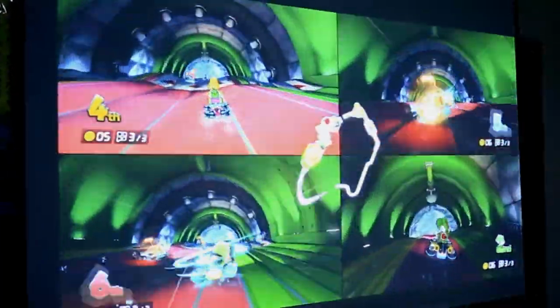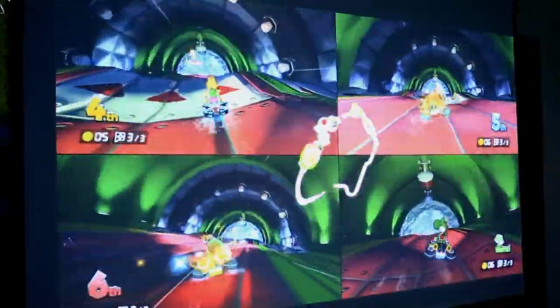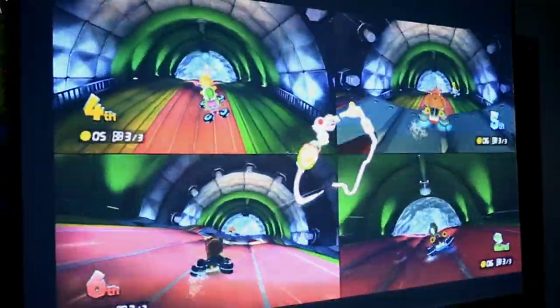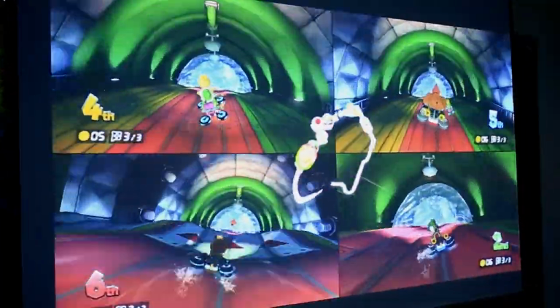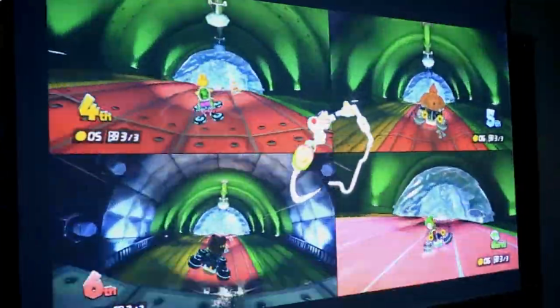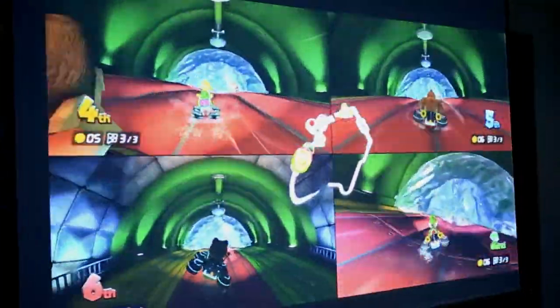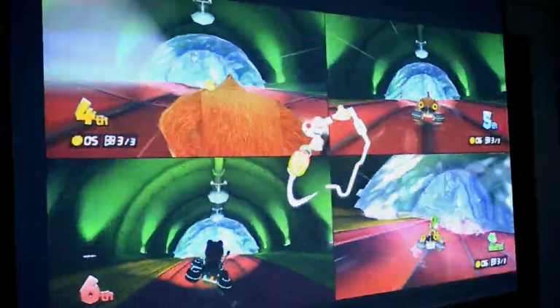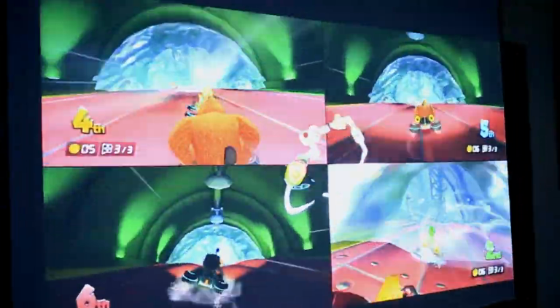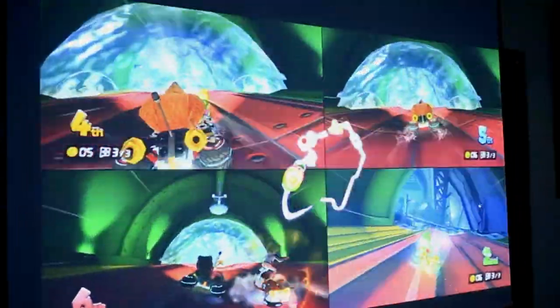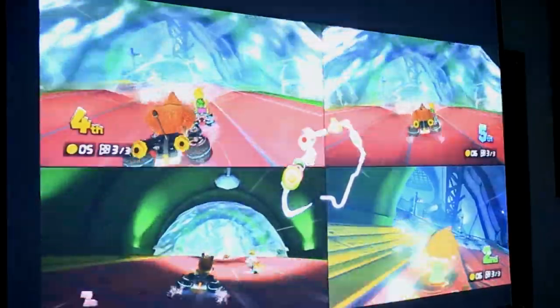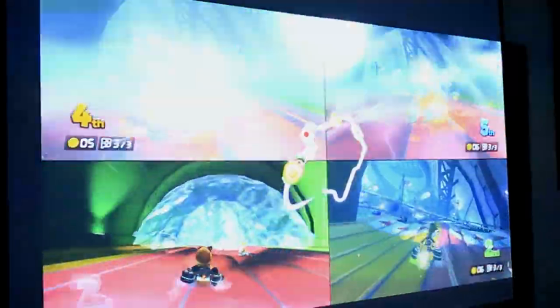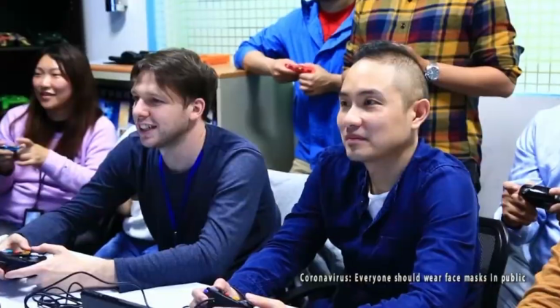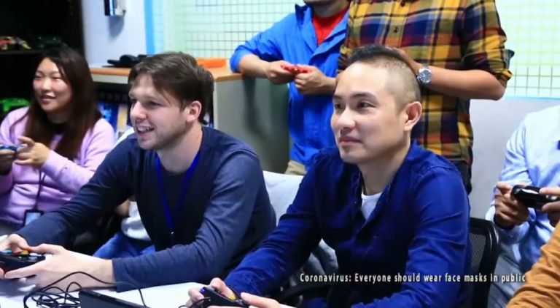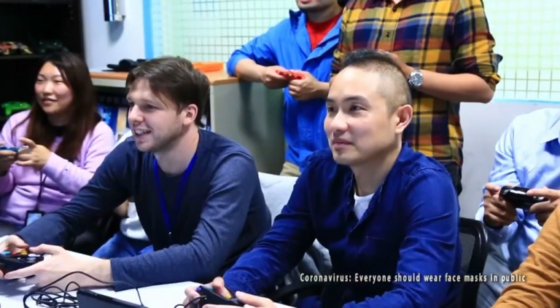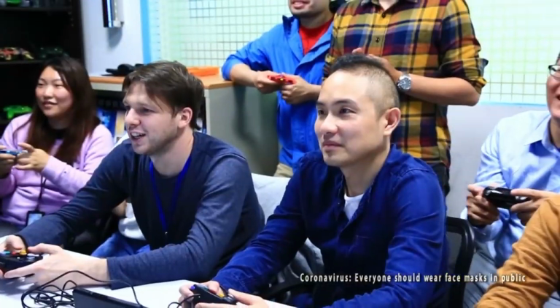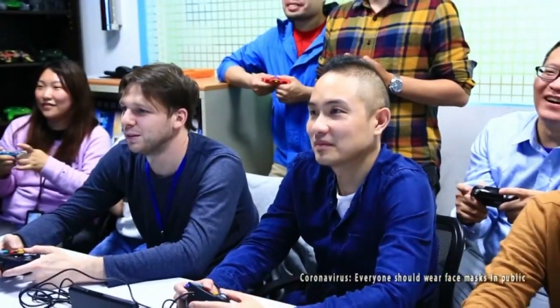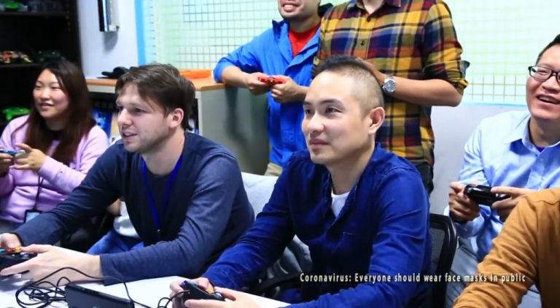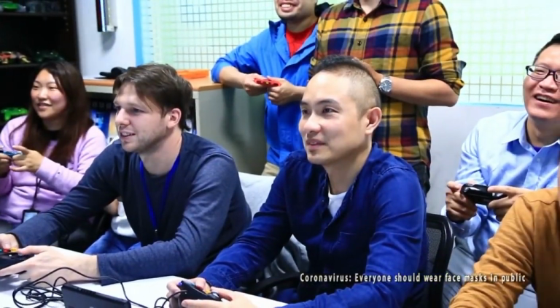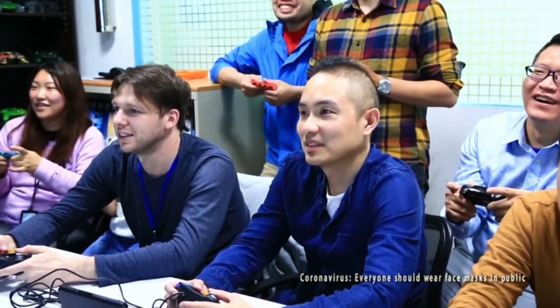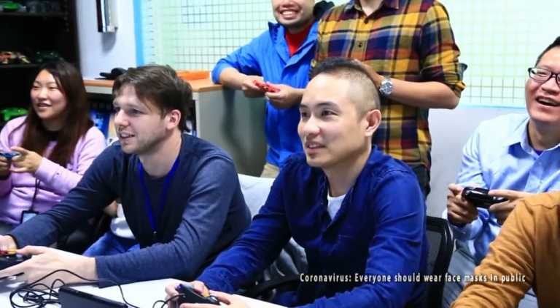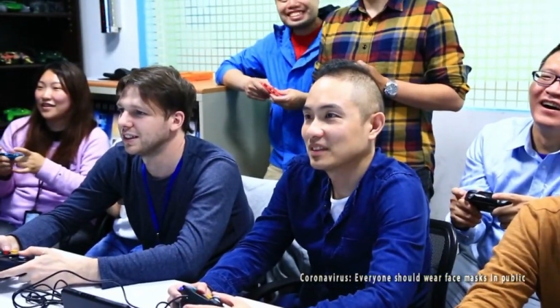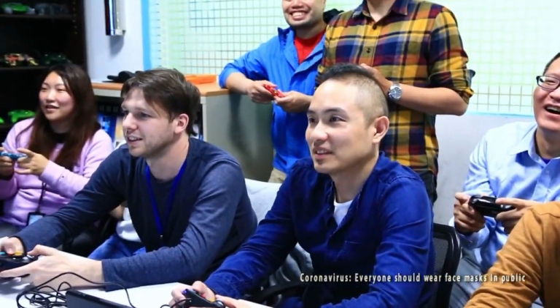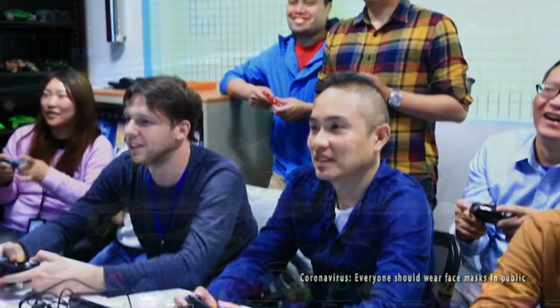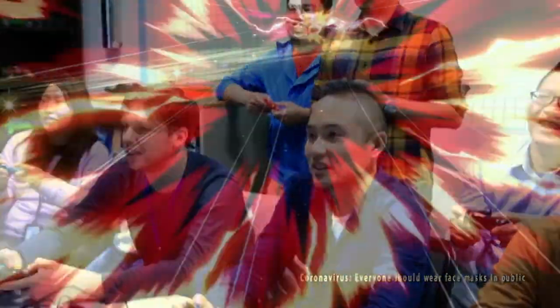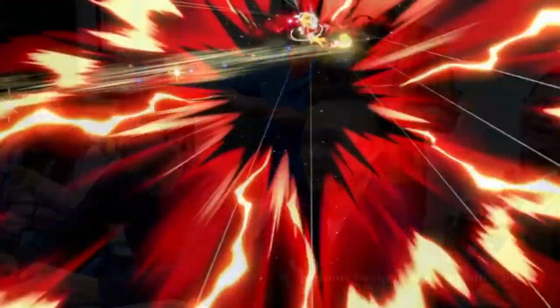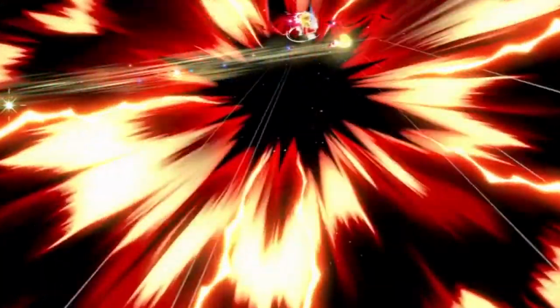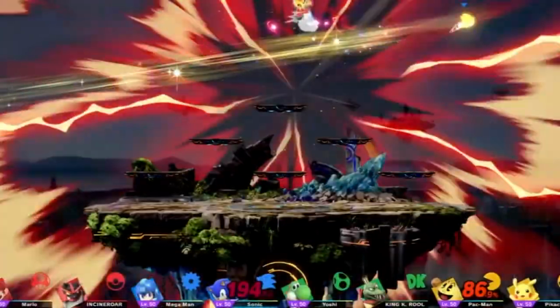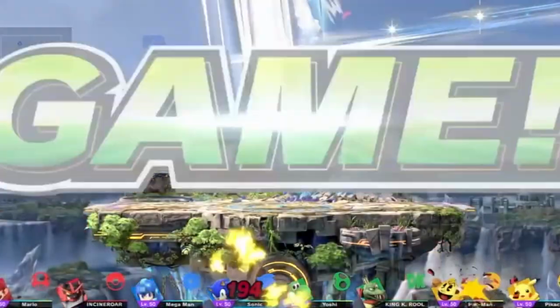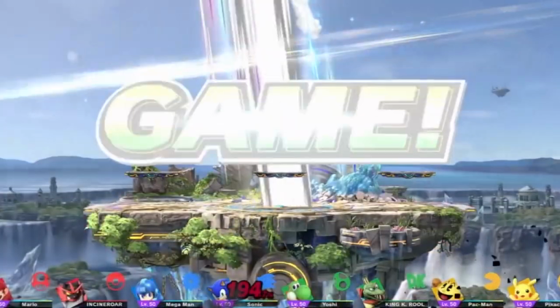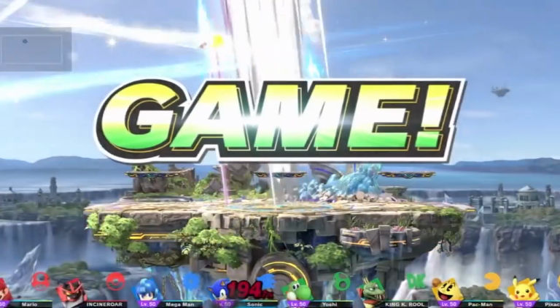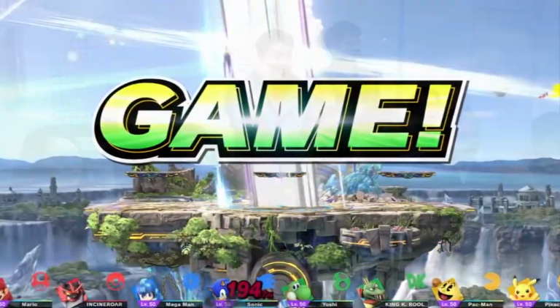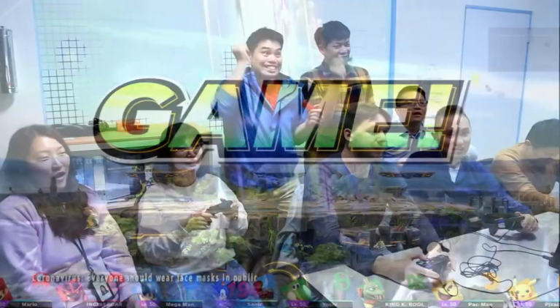PowerBay is the best device to meet your needs on Switch. With BrutePowerBay, you'll never miss those best gaming experiences.